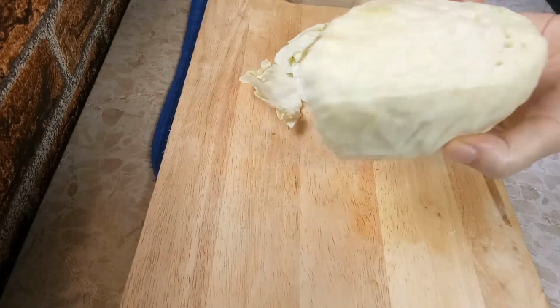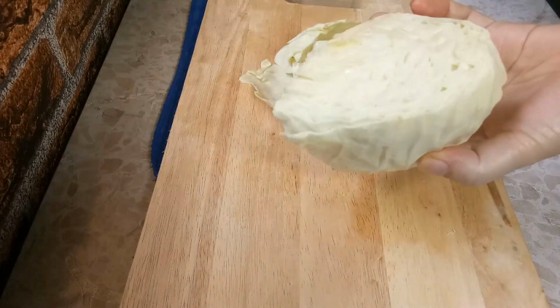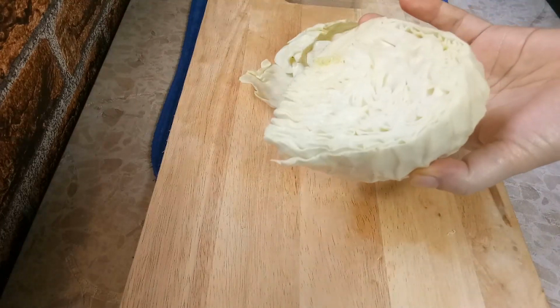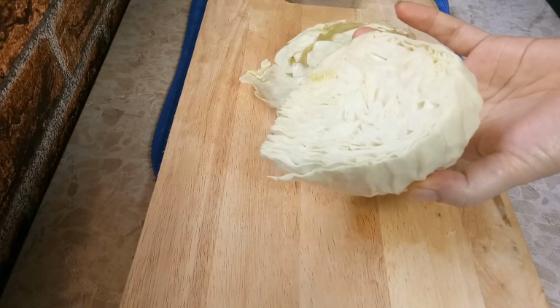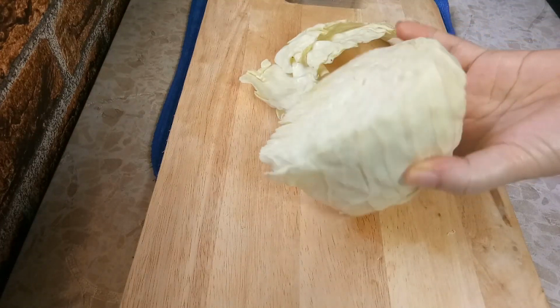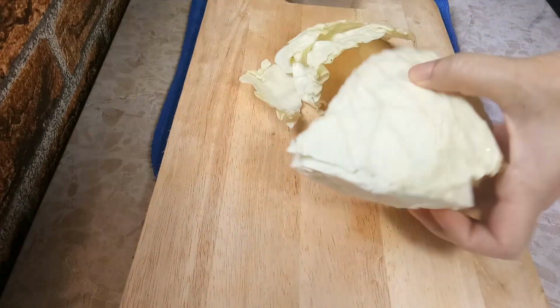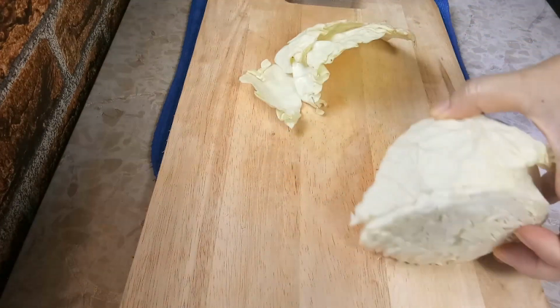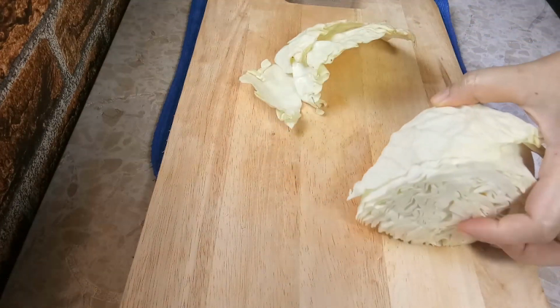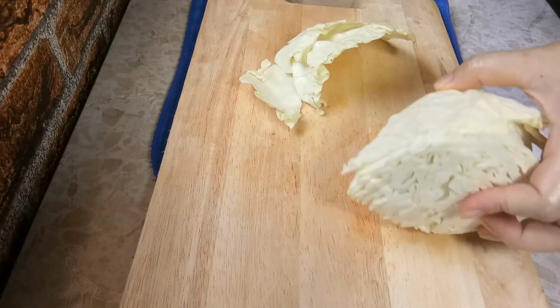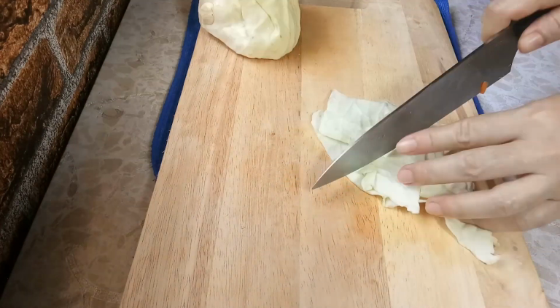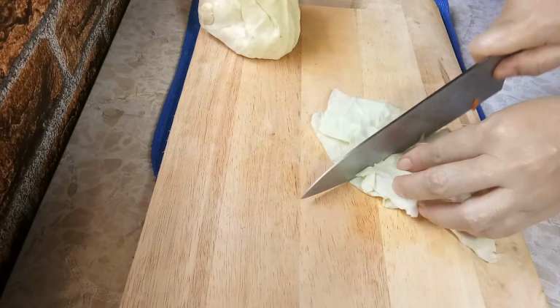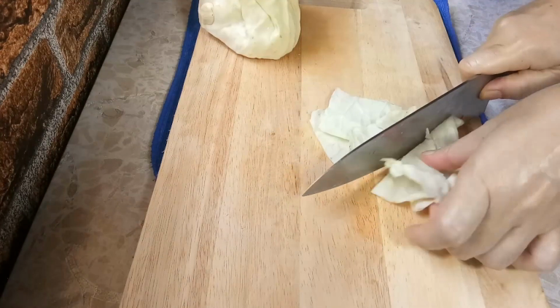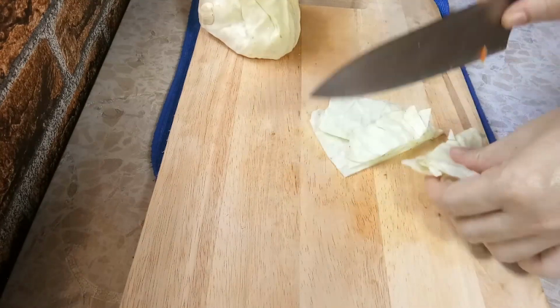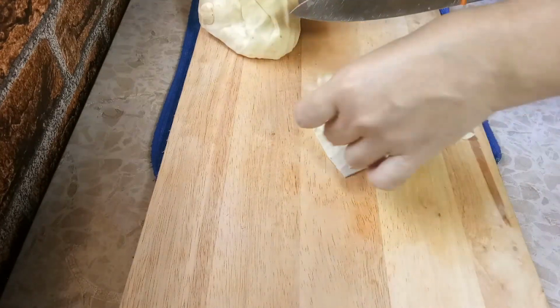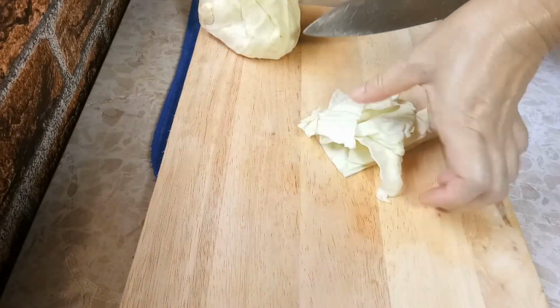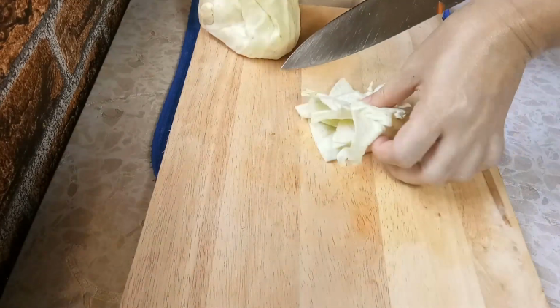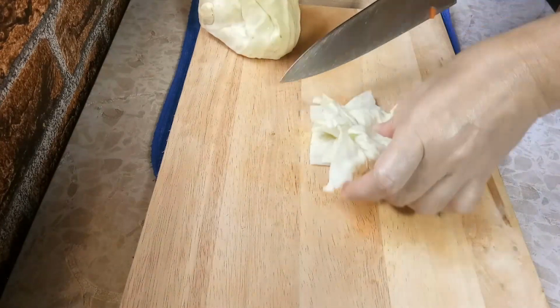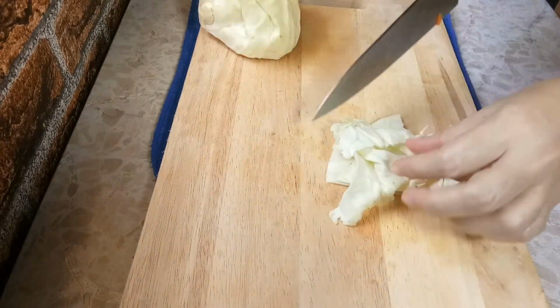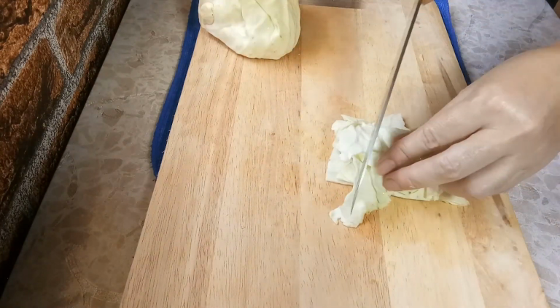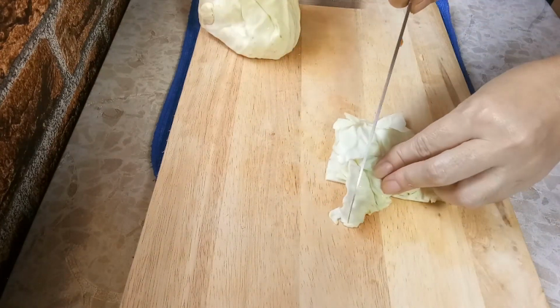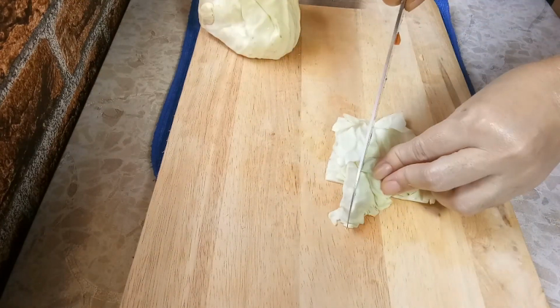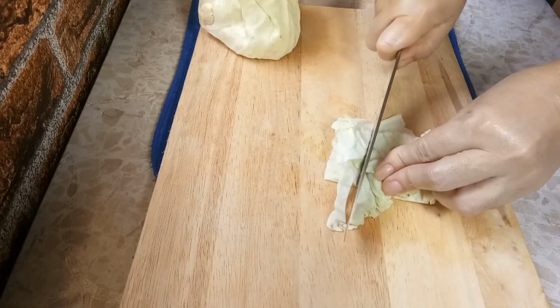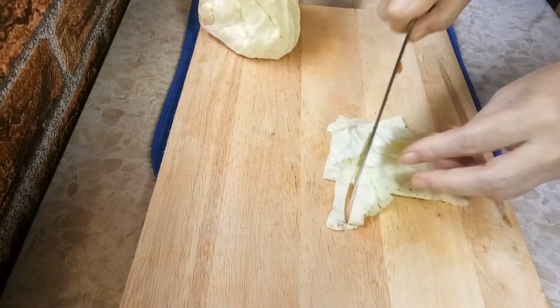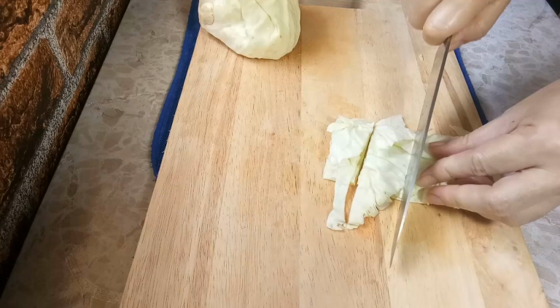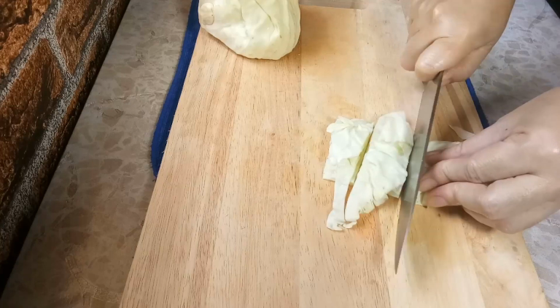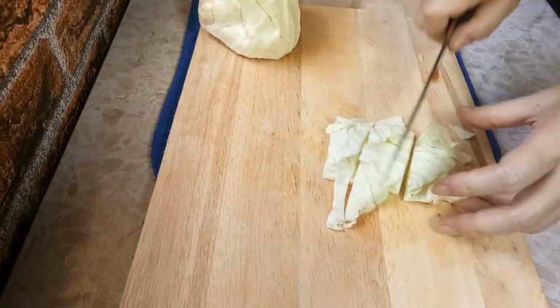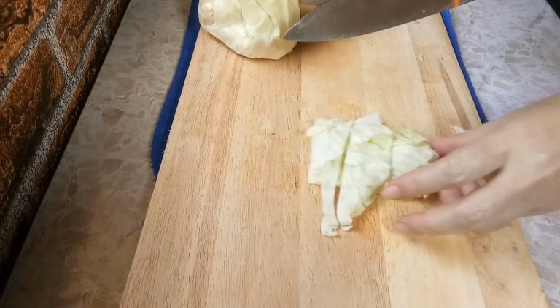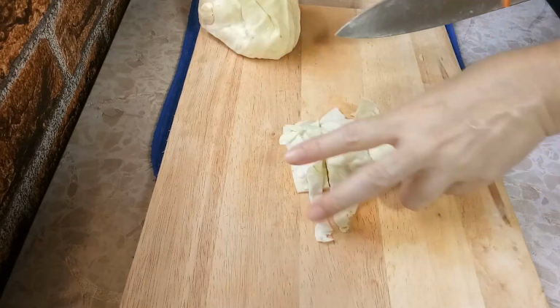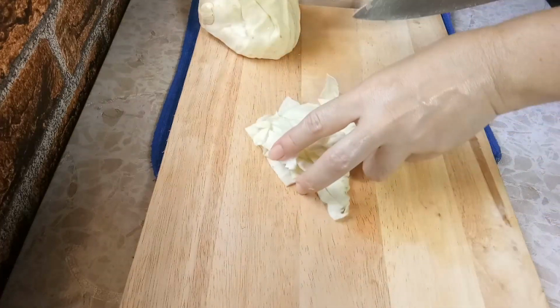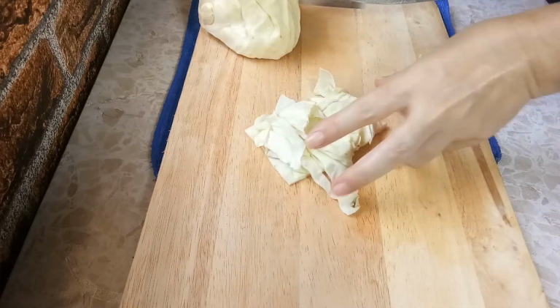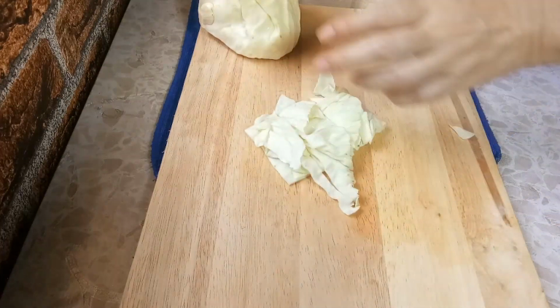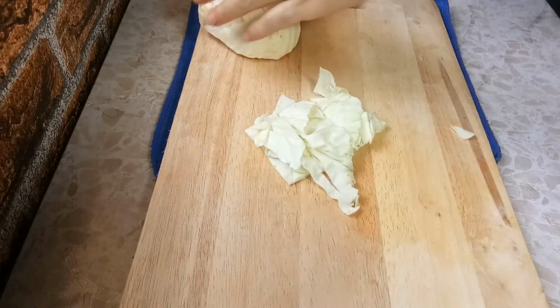แล้วก็กระหล่ำนะคะ หันเป็นชิ้นเล็กๆ (And the cabbage — cut it into small pieces.)